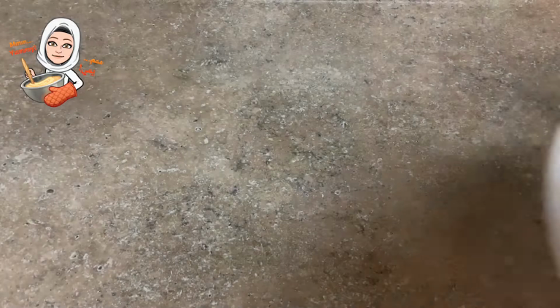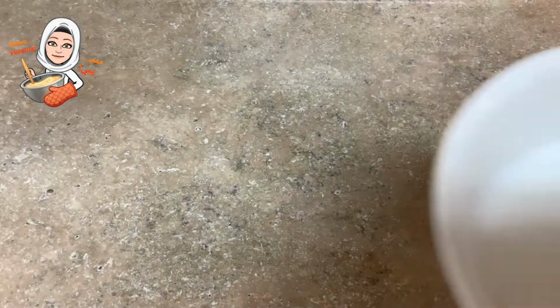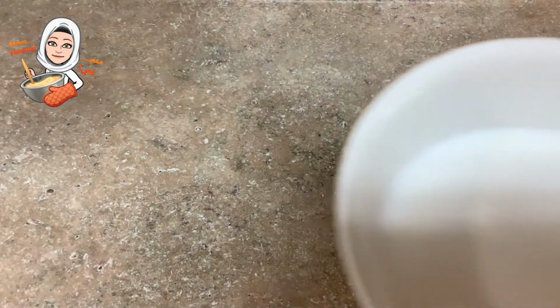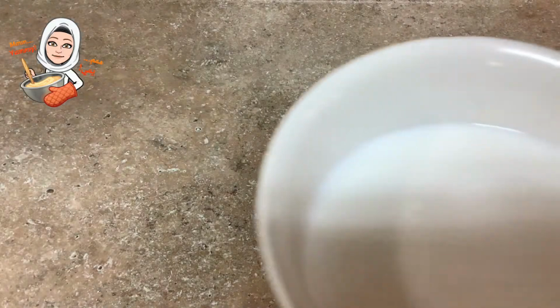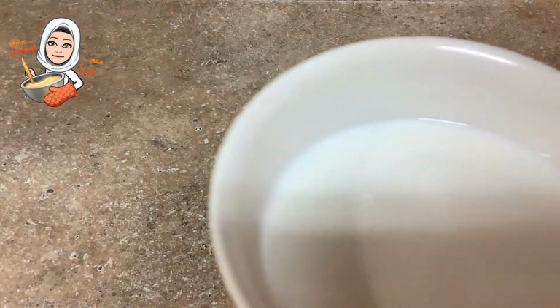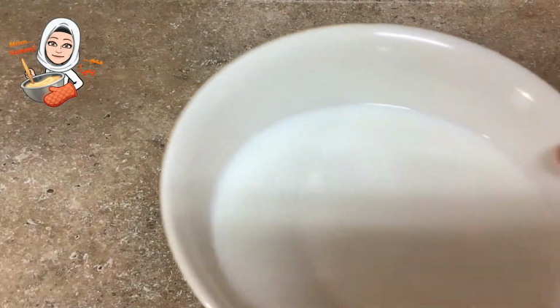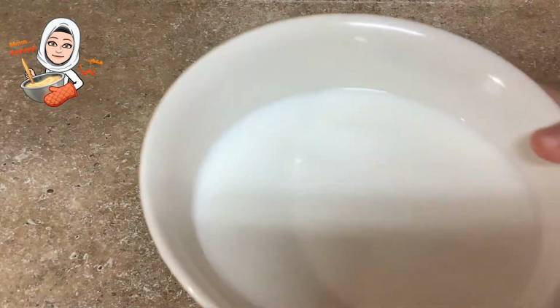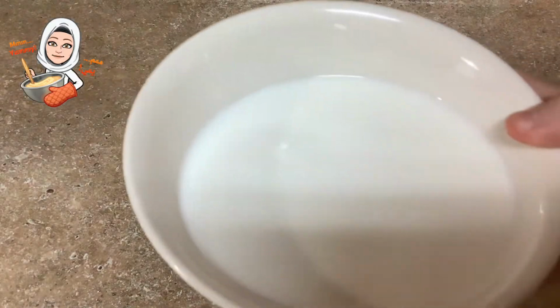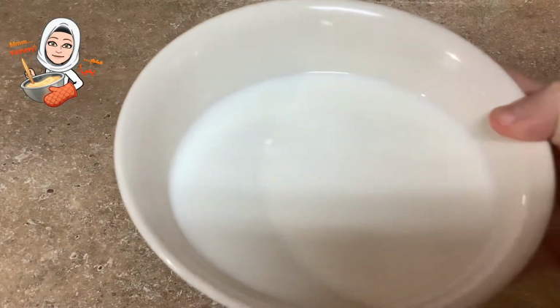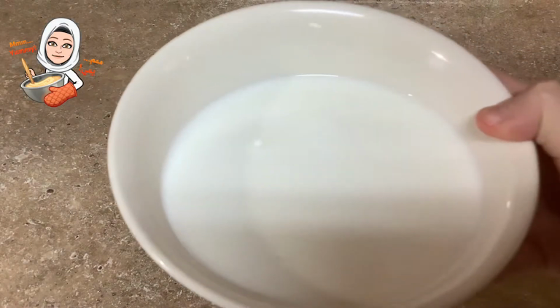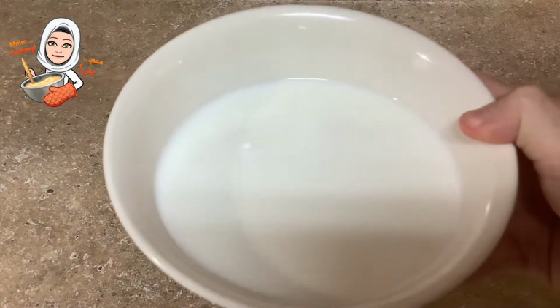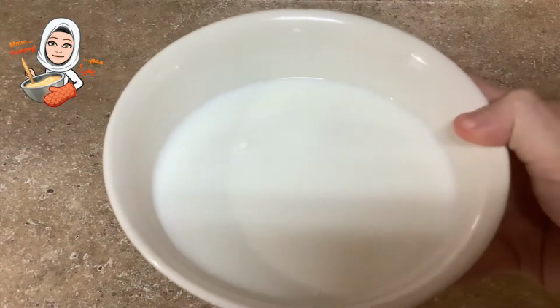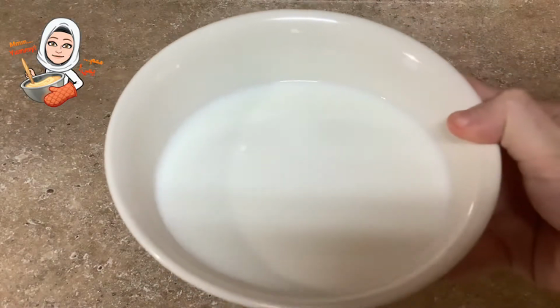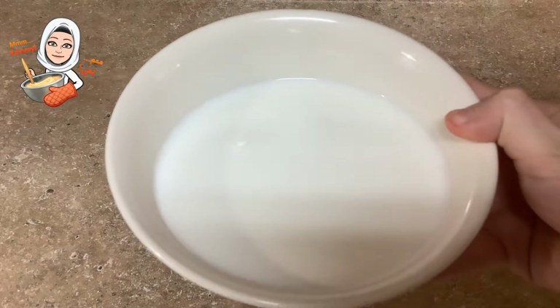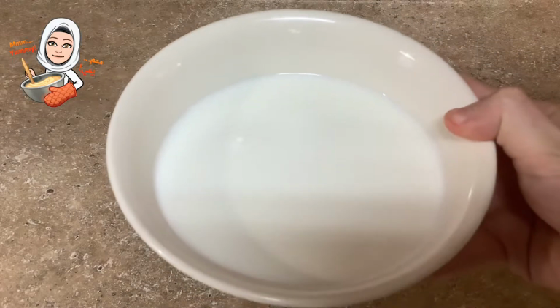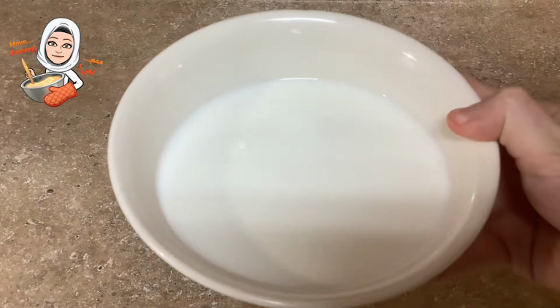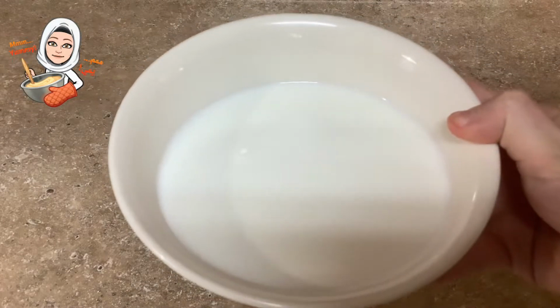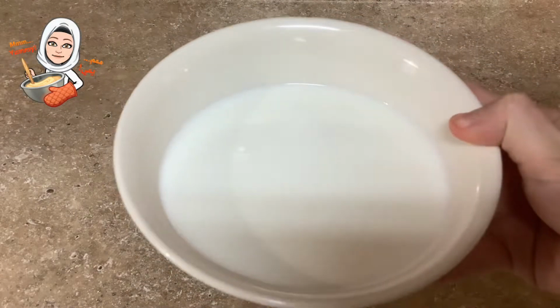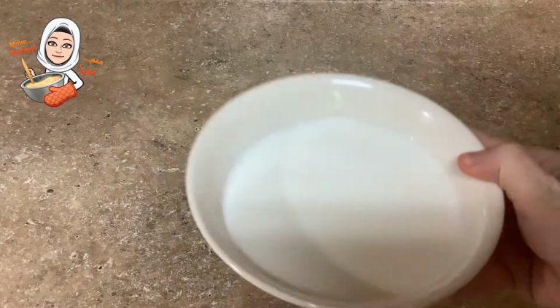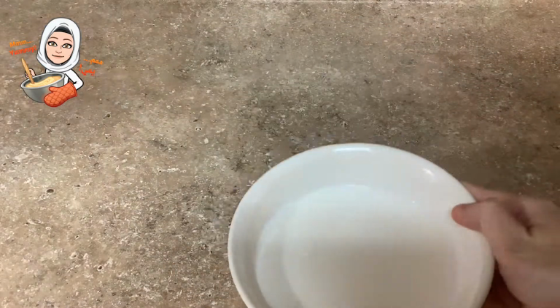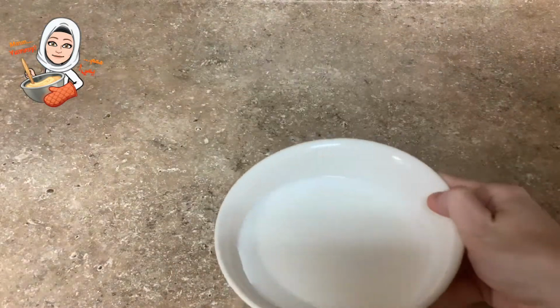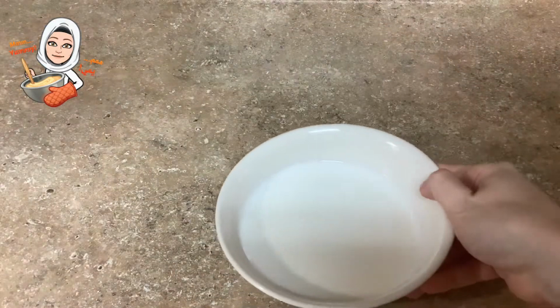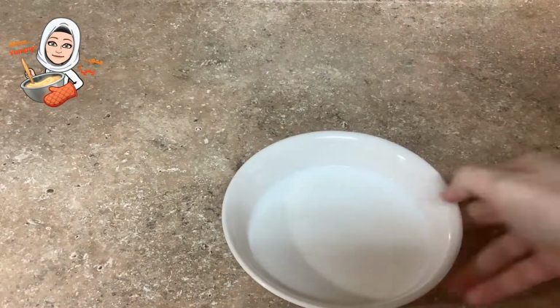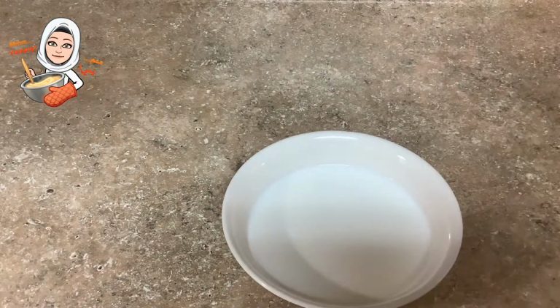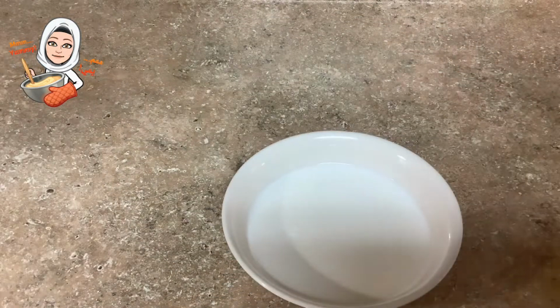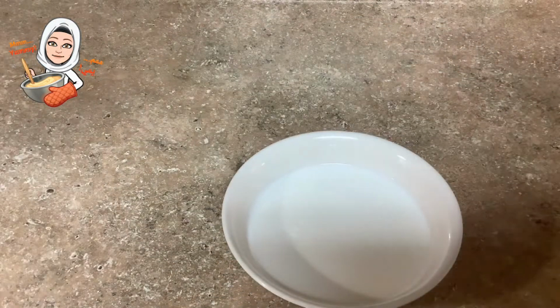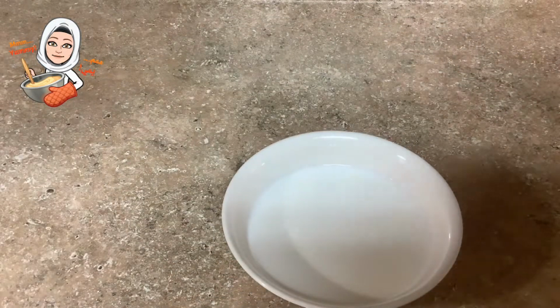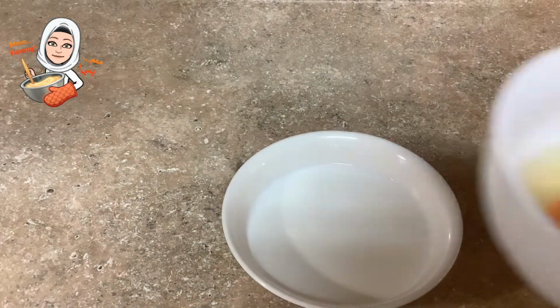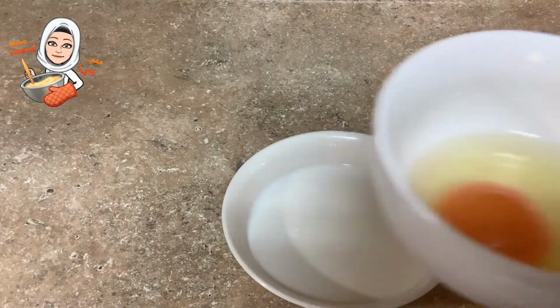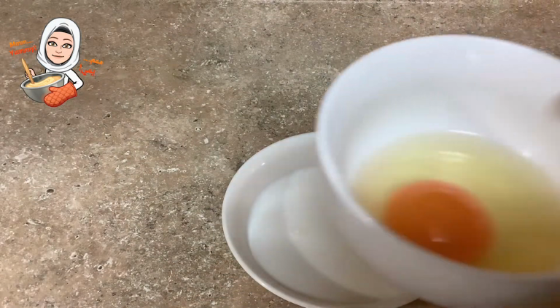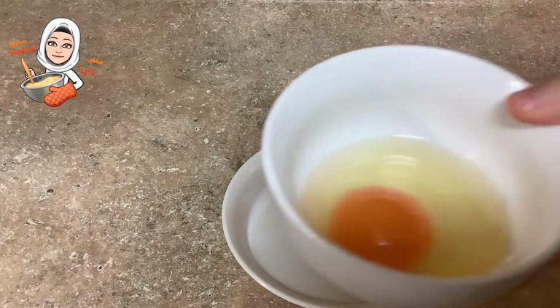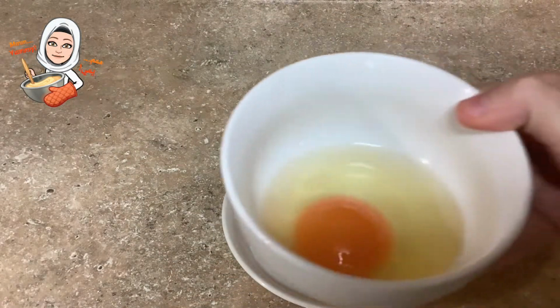For the egg wash, to three-fourths cup of milk, add one egg and mix well.